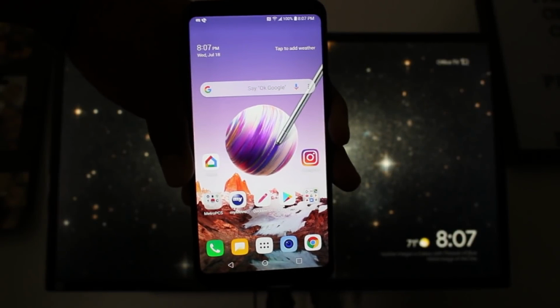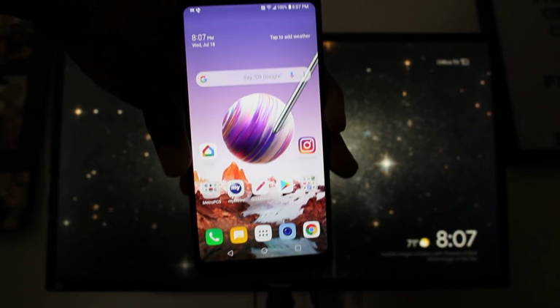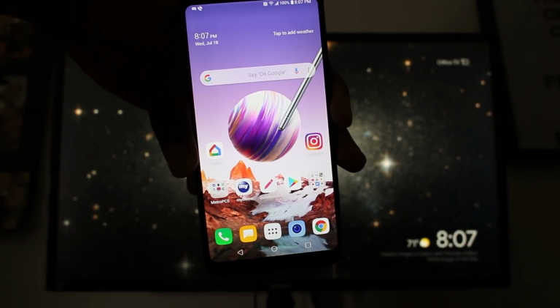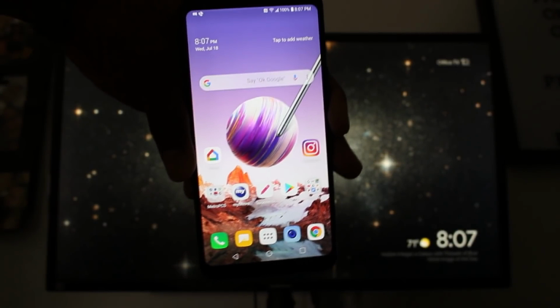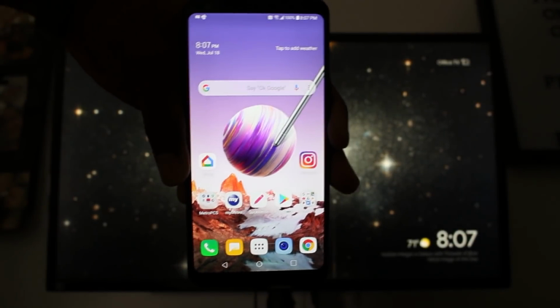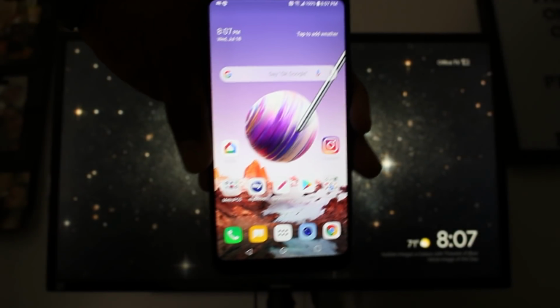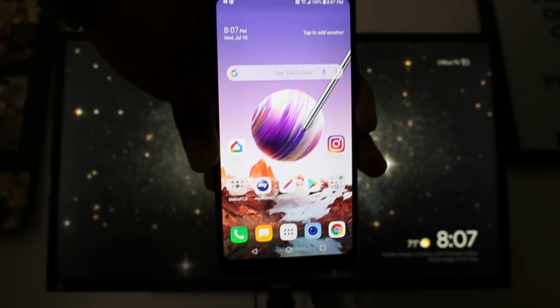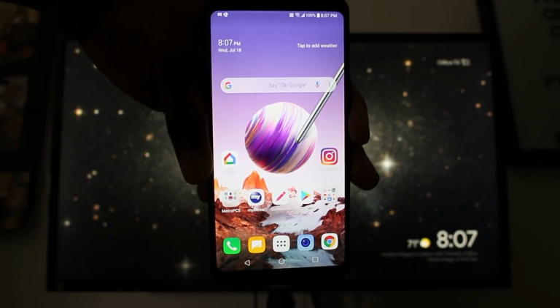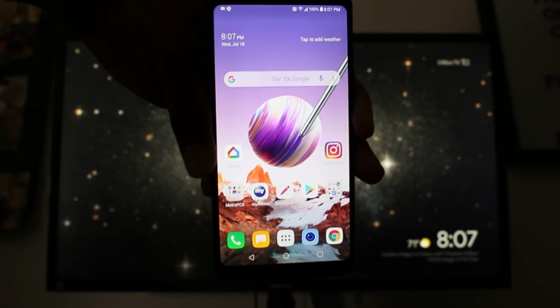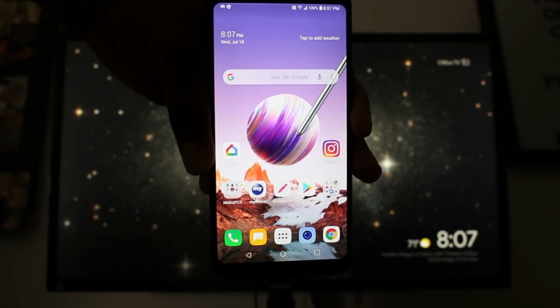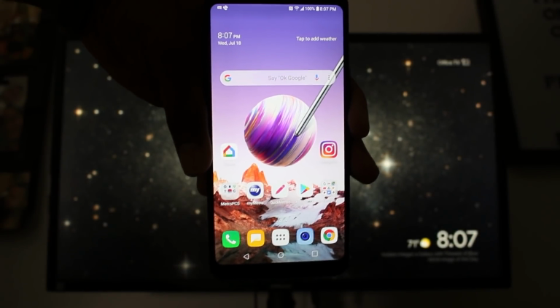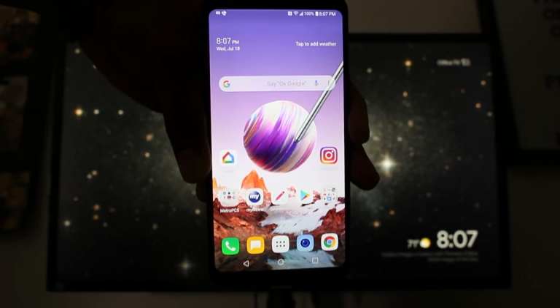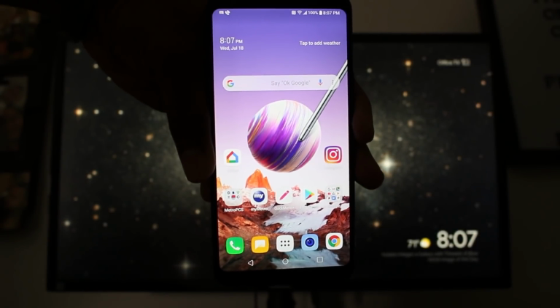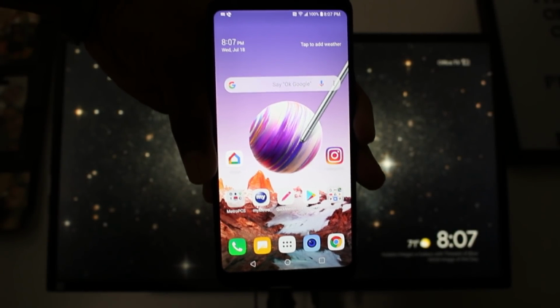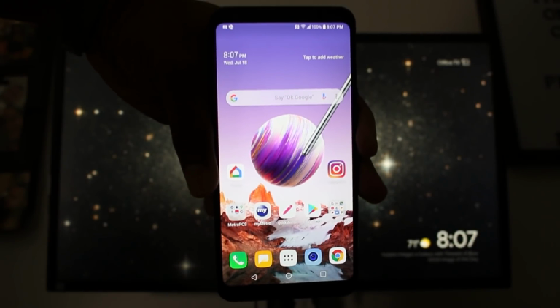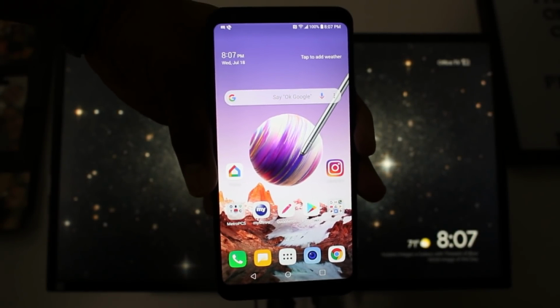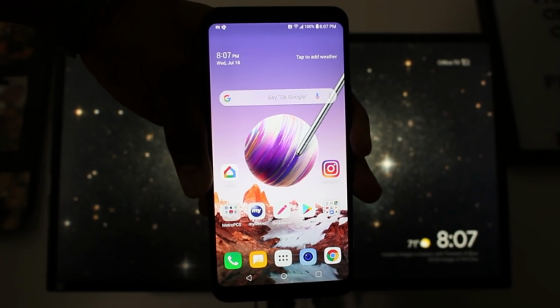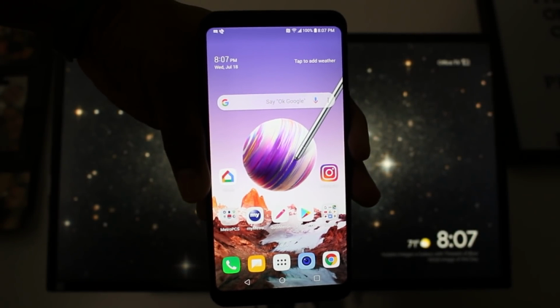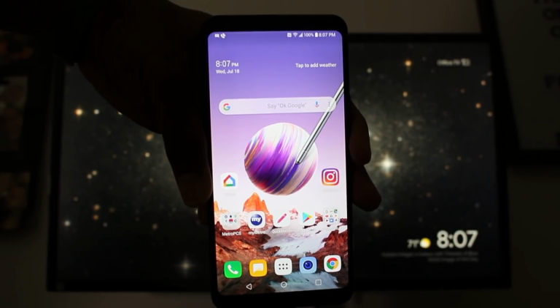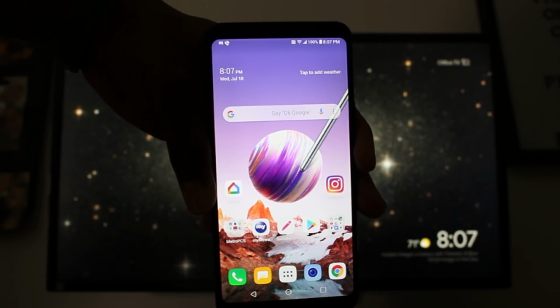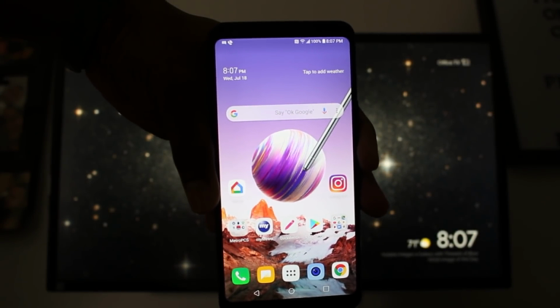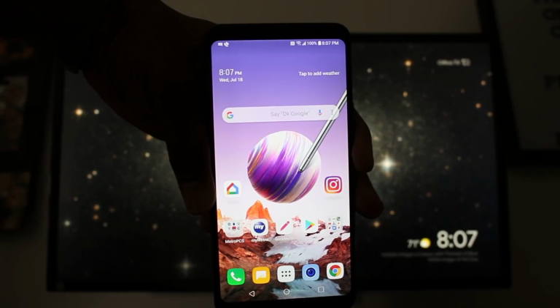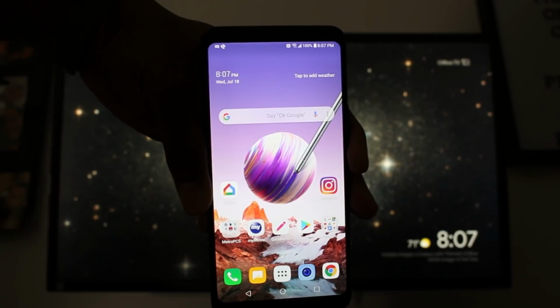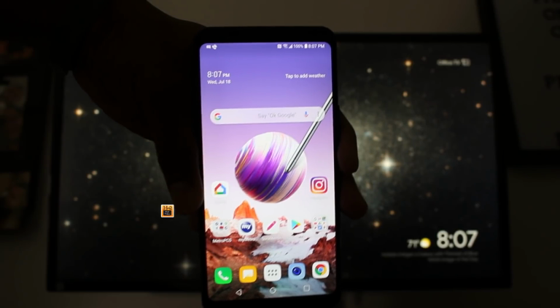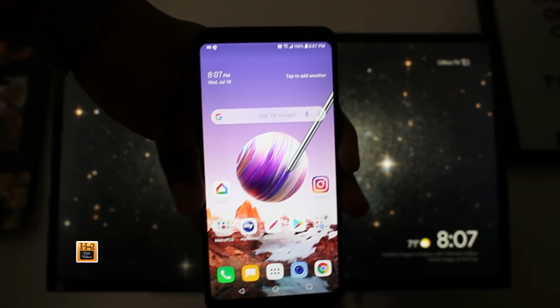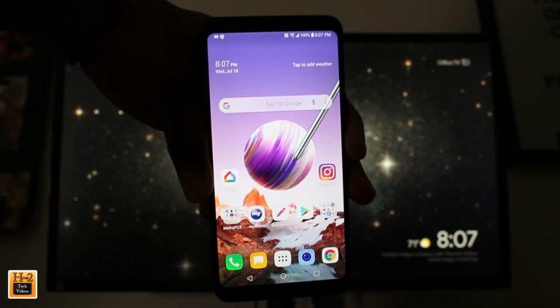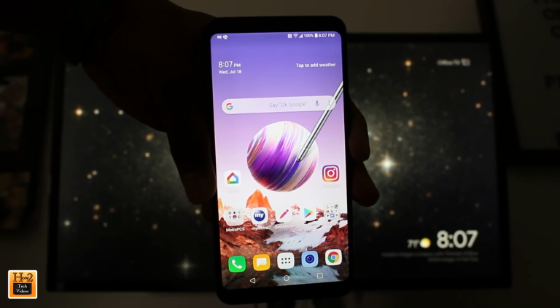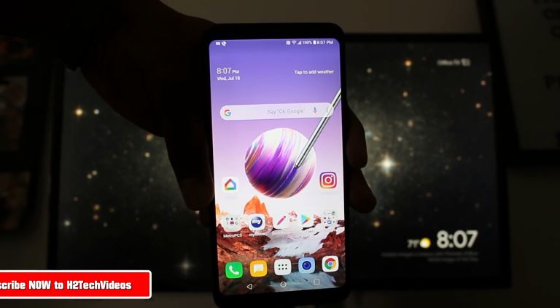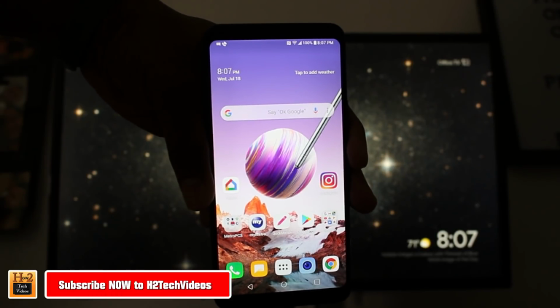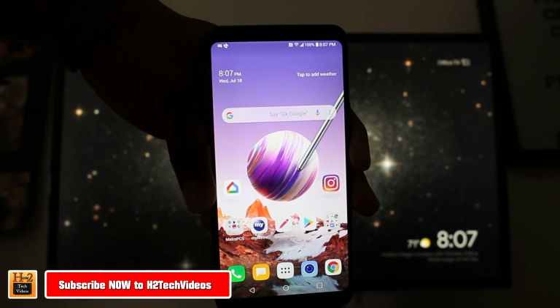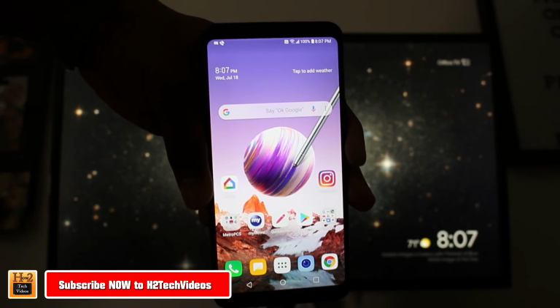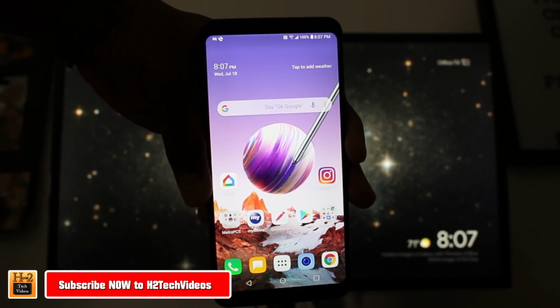Hey guys, Wayne here from HTU Tech Videos. Today we're going to be showing you how to mirror your LG Stylo 4 screen to your TV.